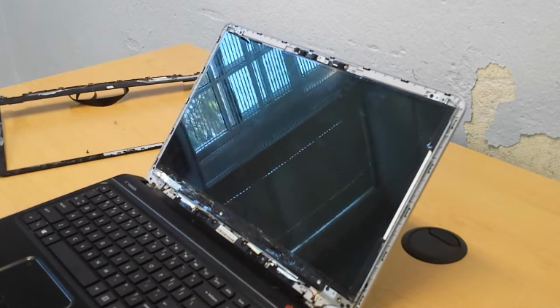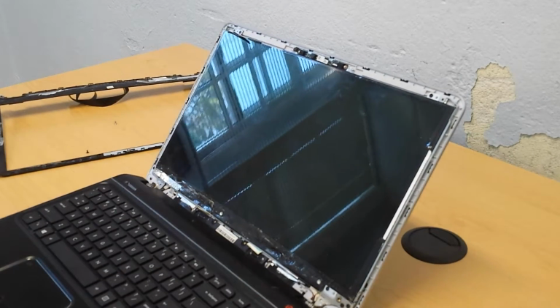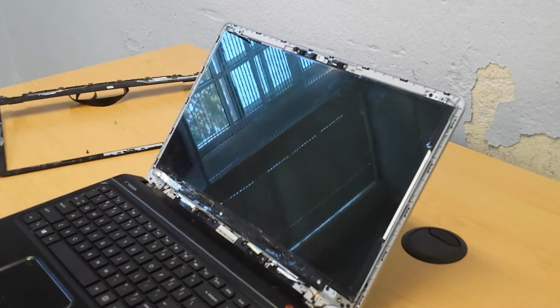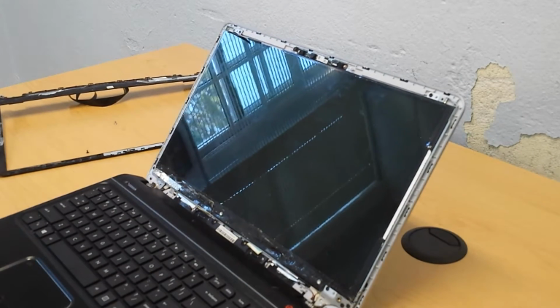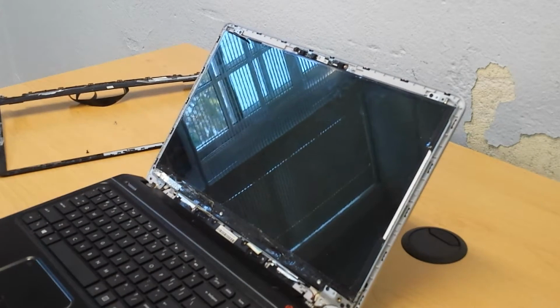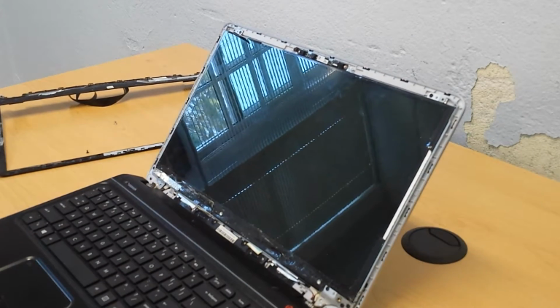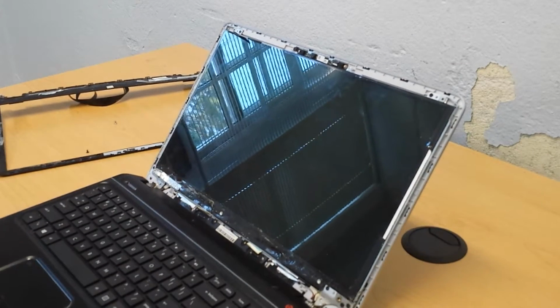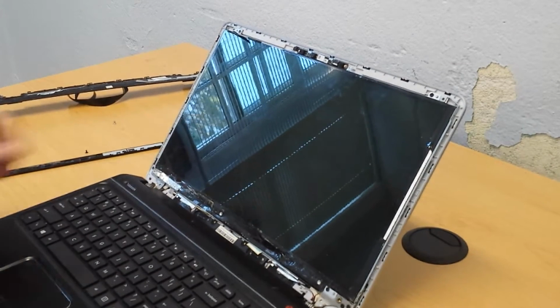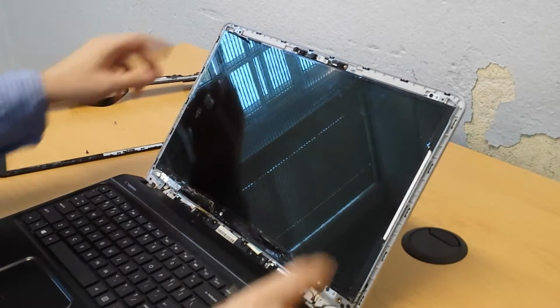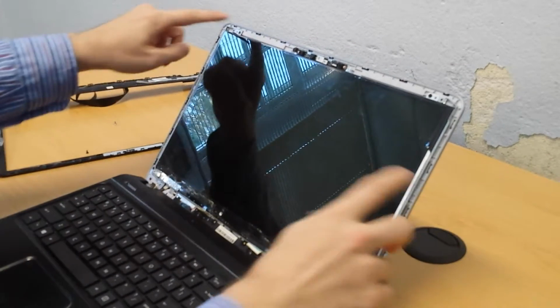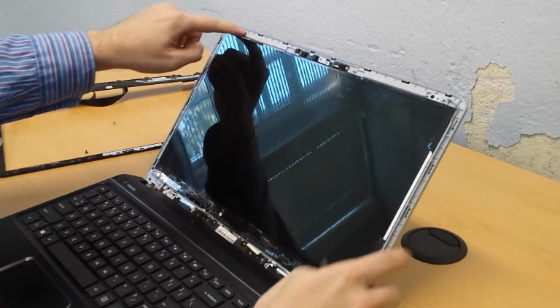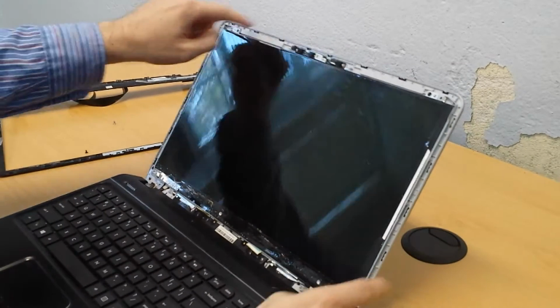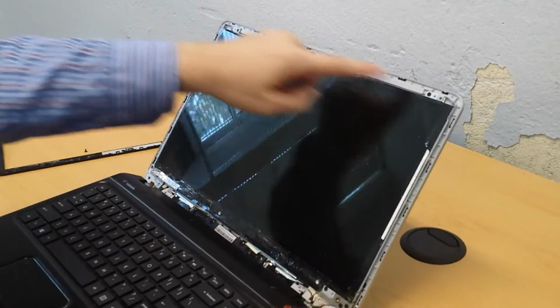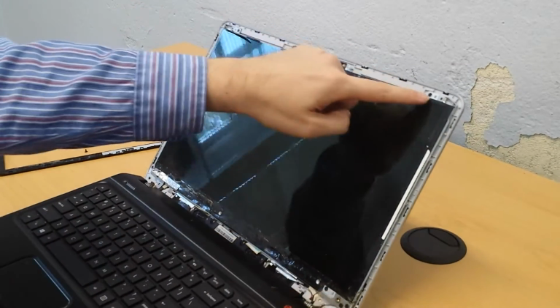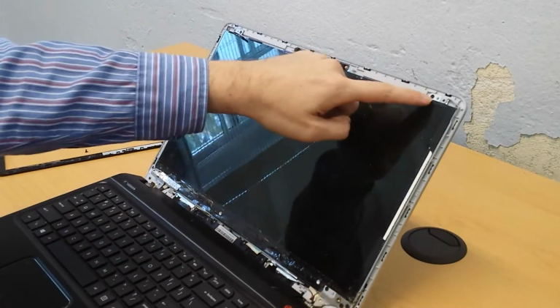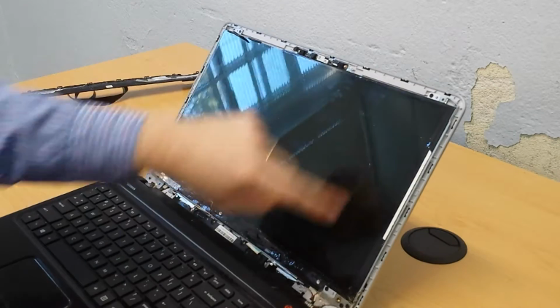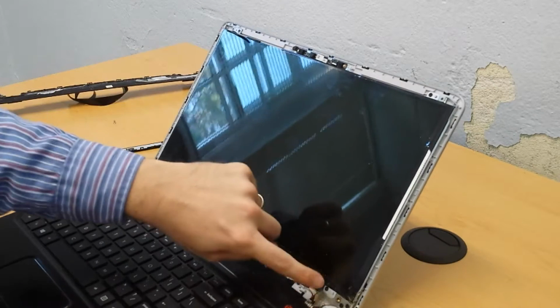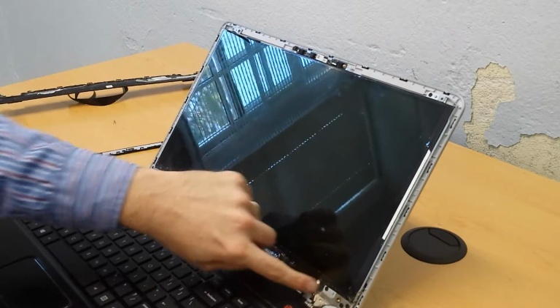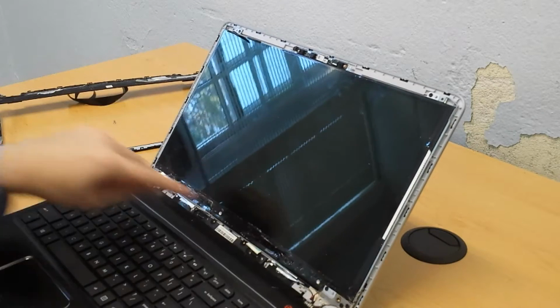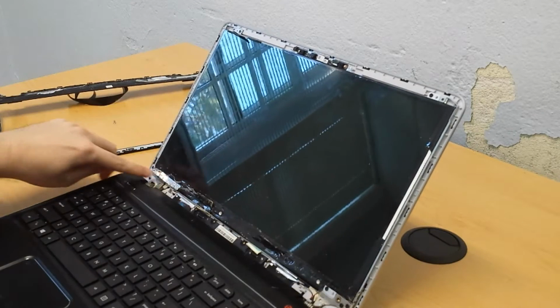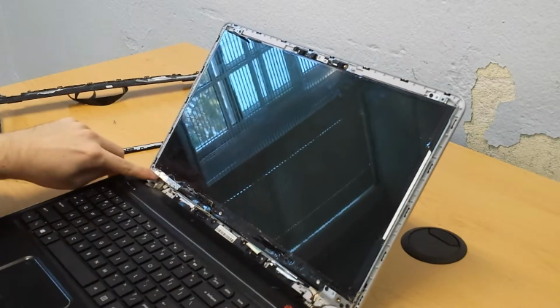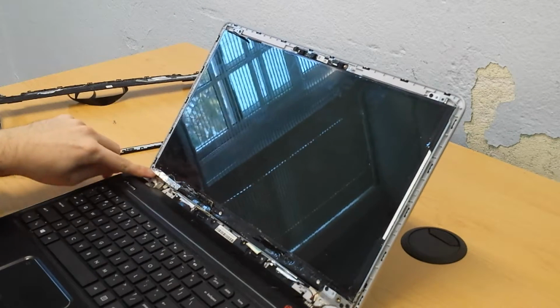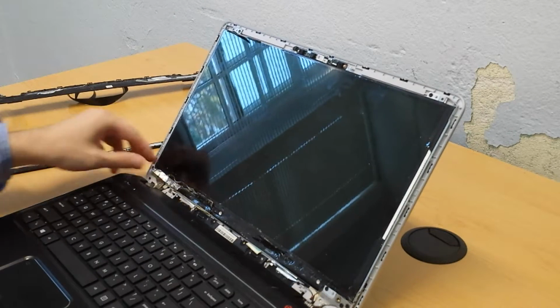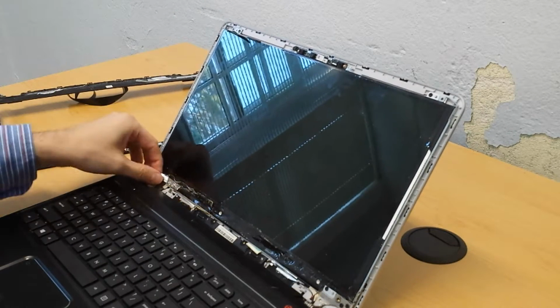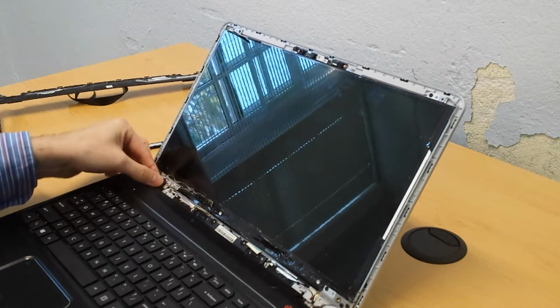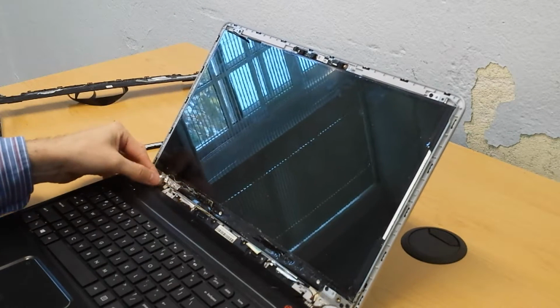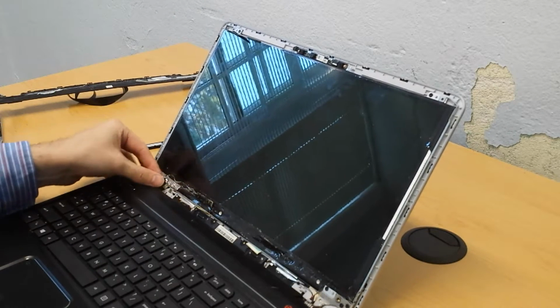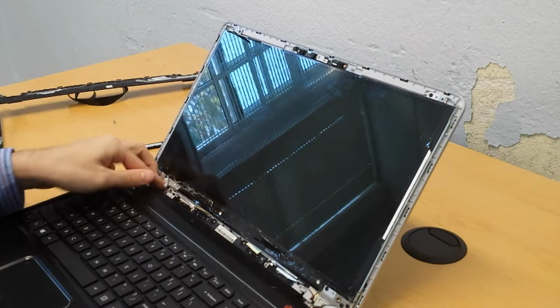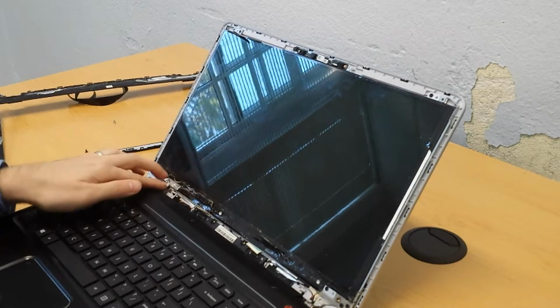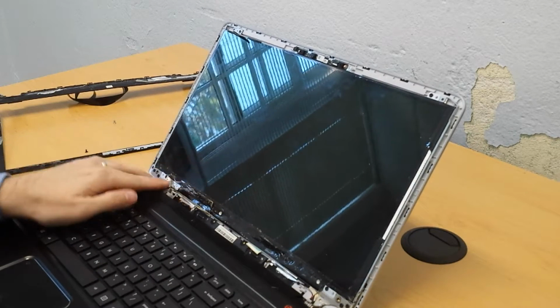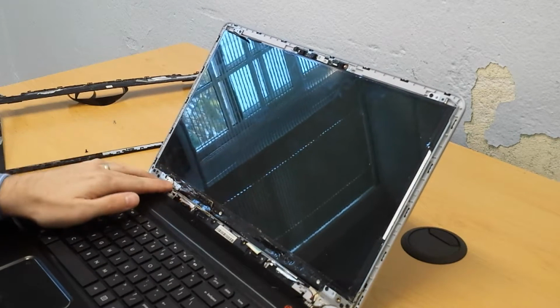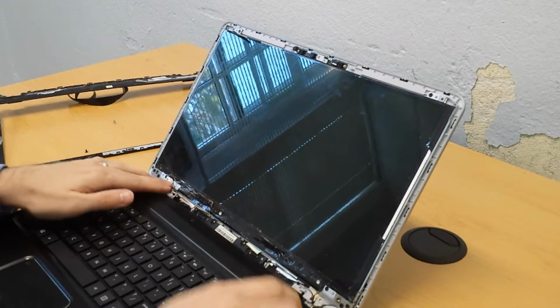Now that we've got that off, there are four more screws that we need to get.